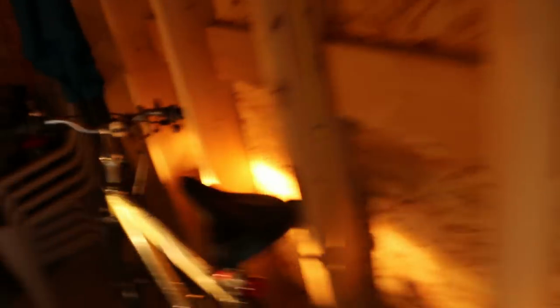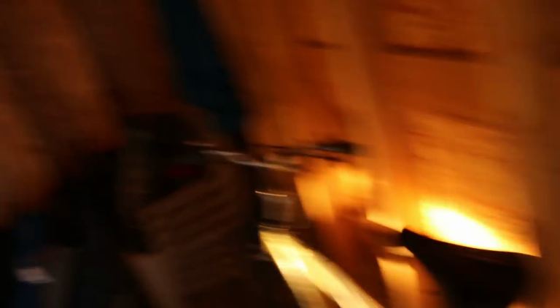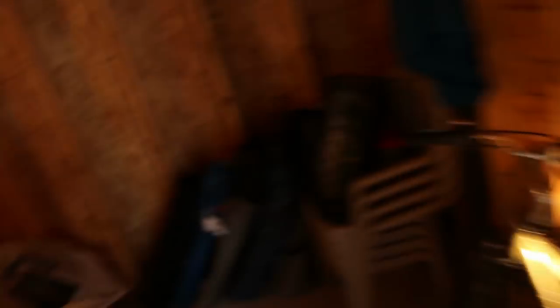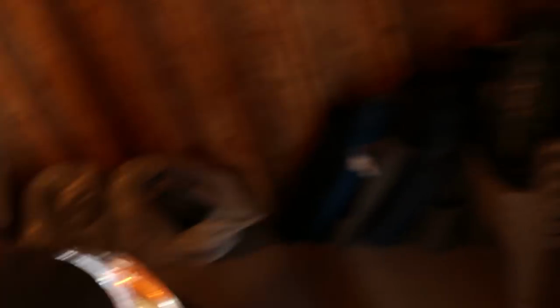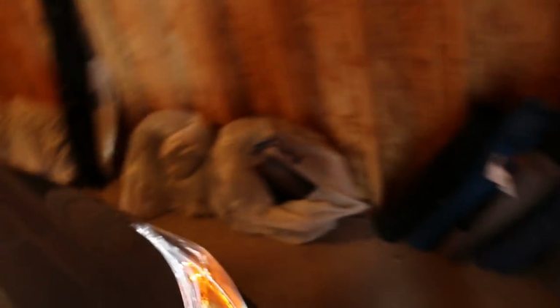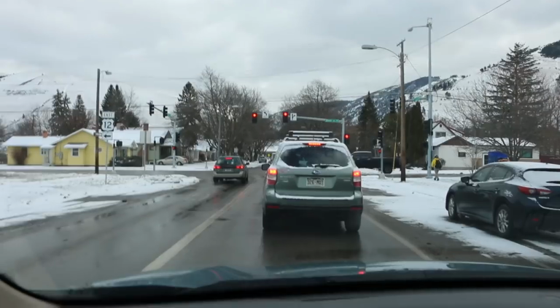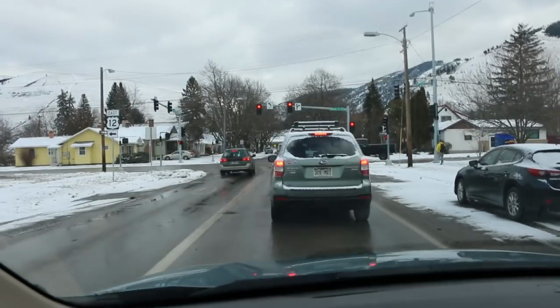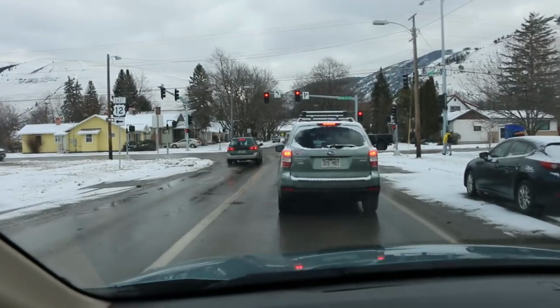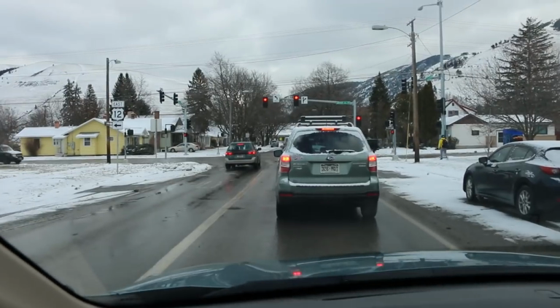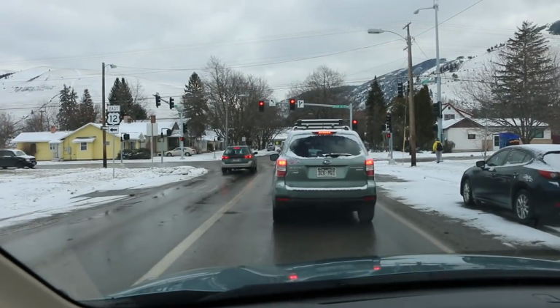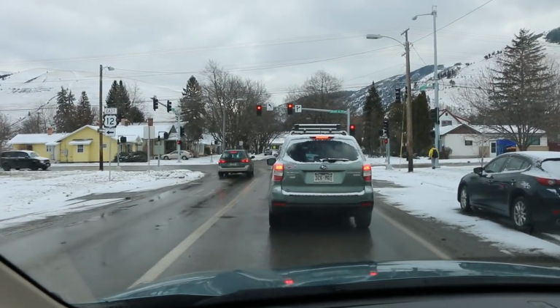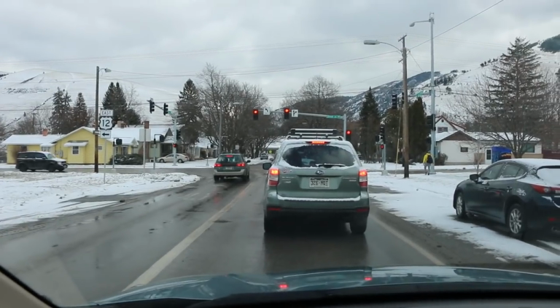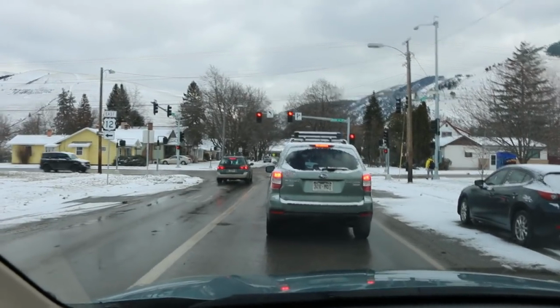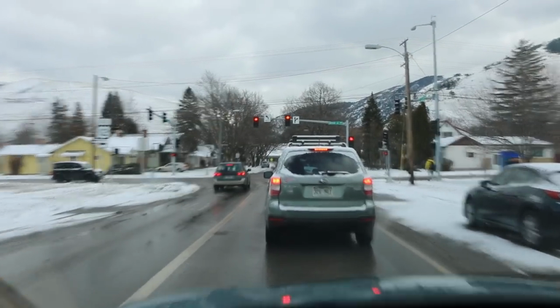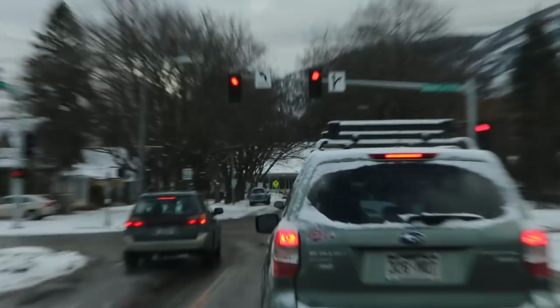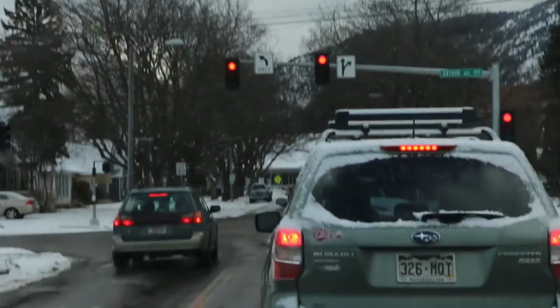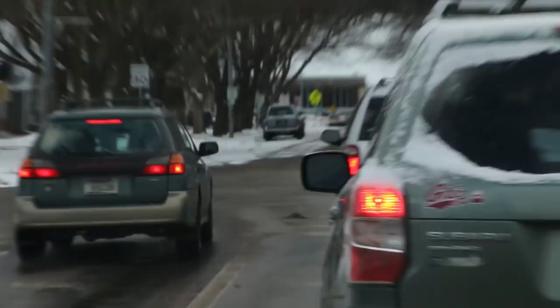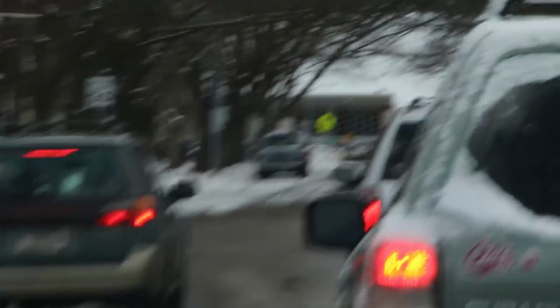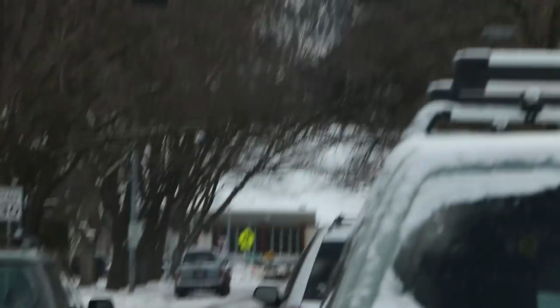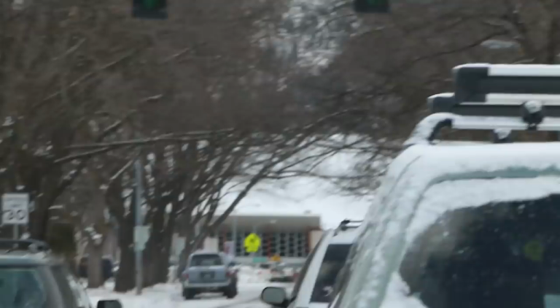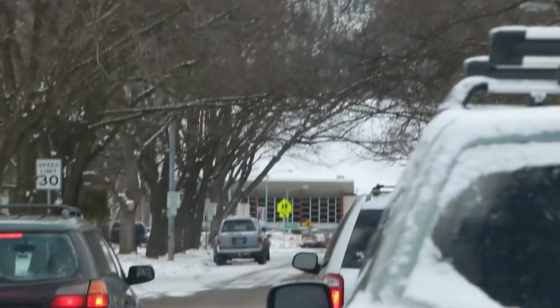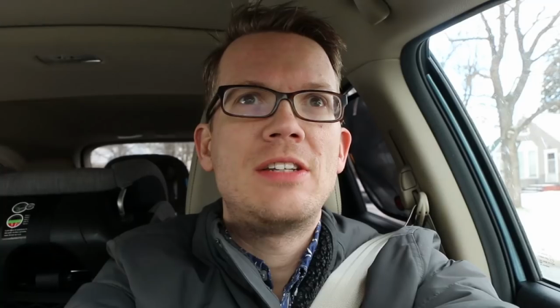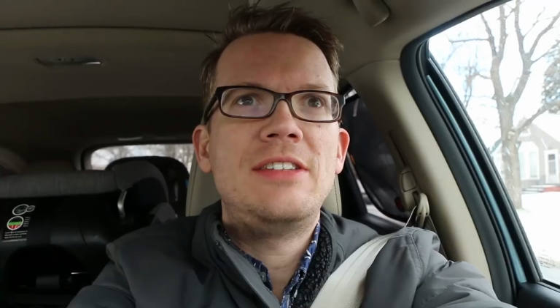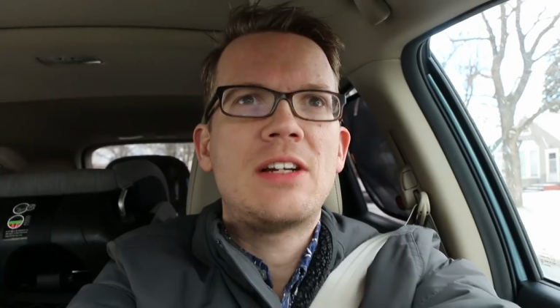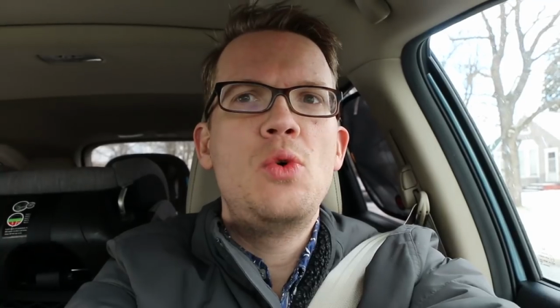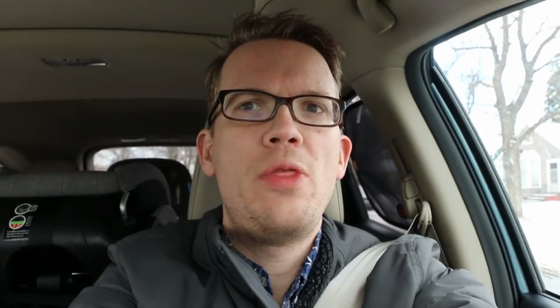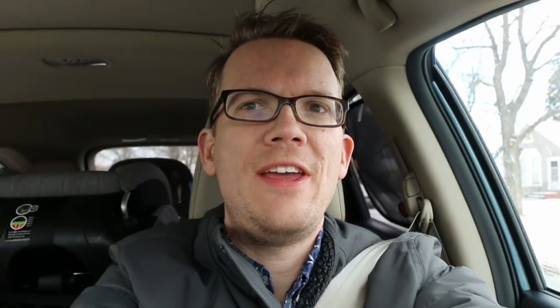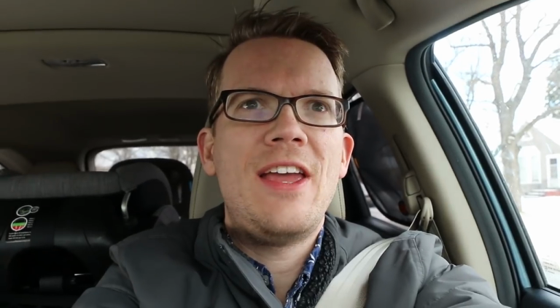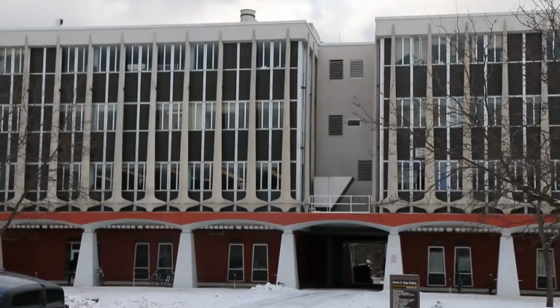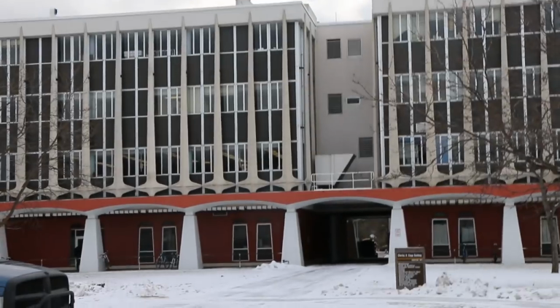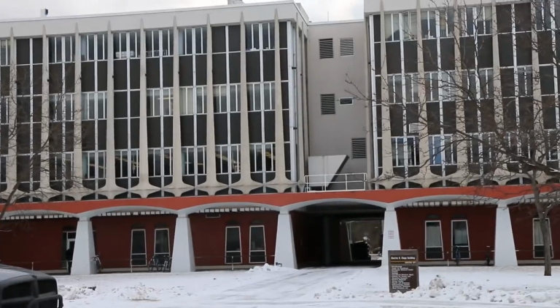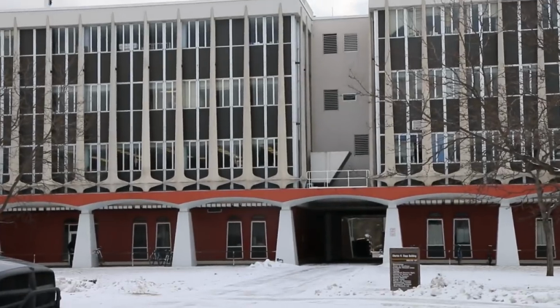Good morning, John. I'm headed to the University of Montana — you can see it down there — to see a cool thing. That's where I'm going.